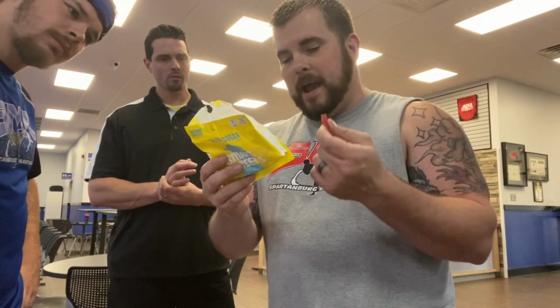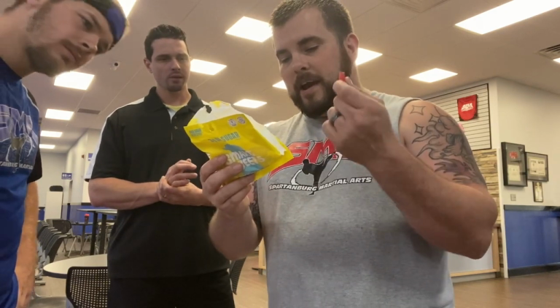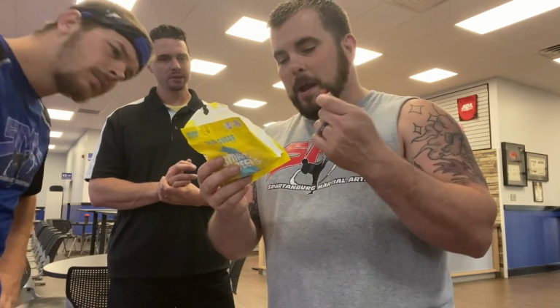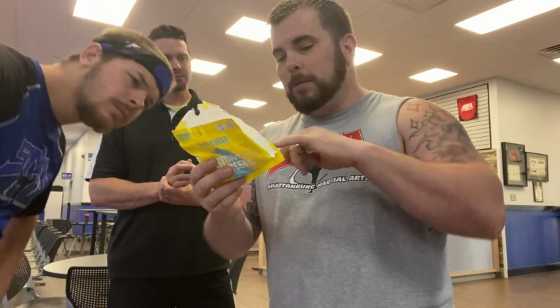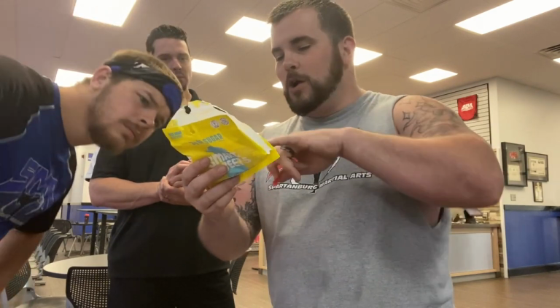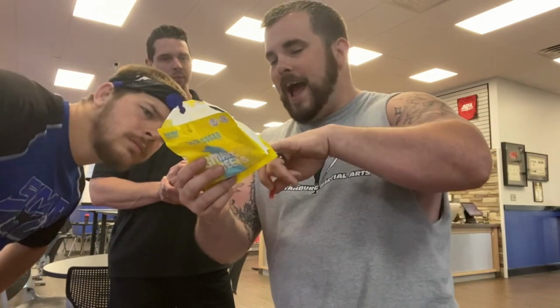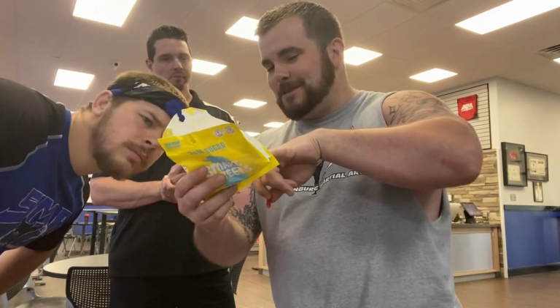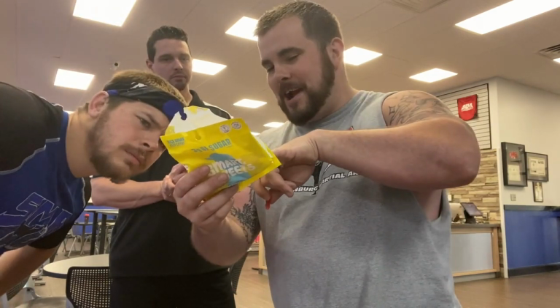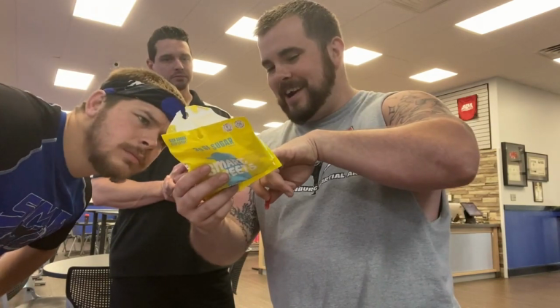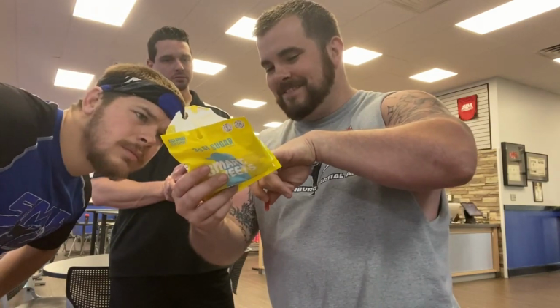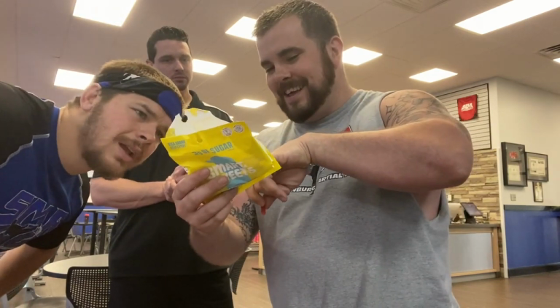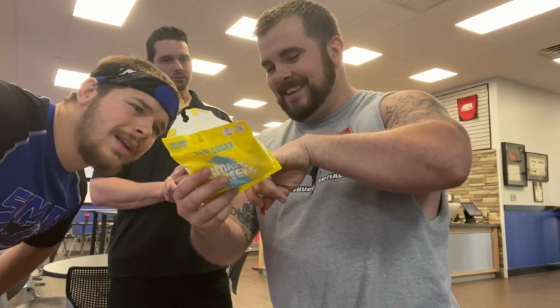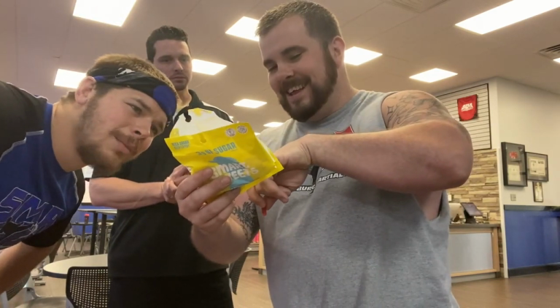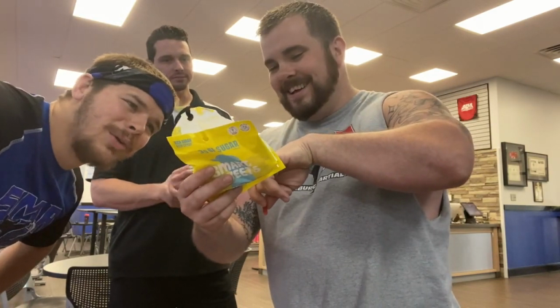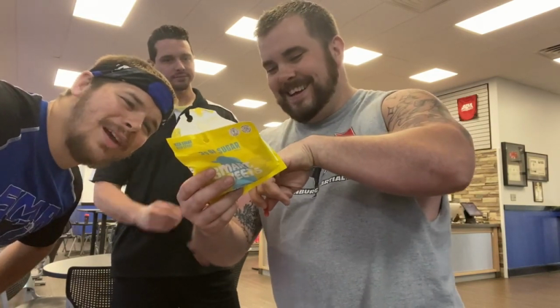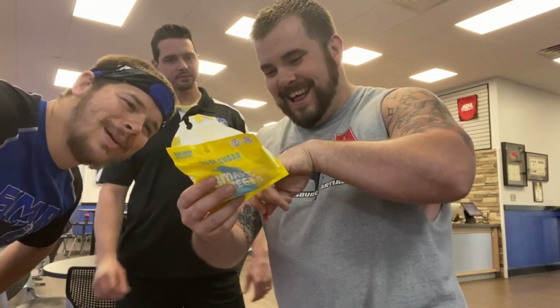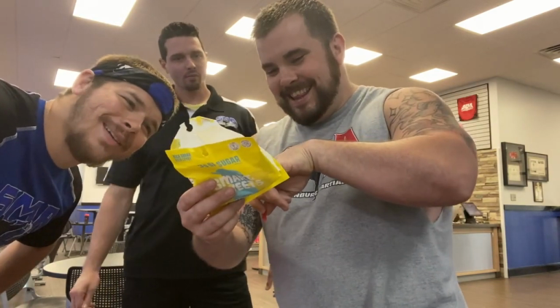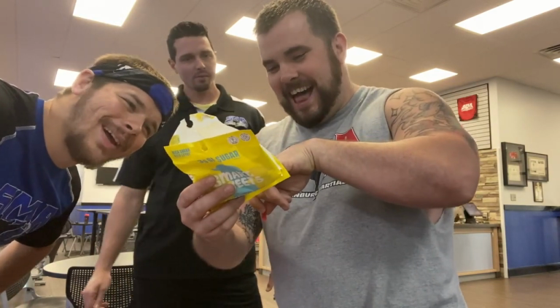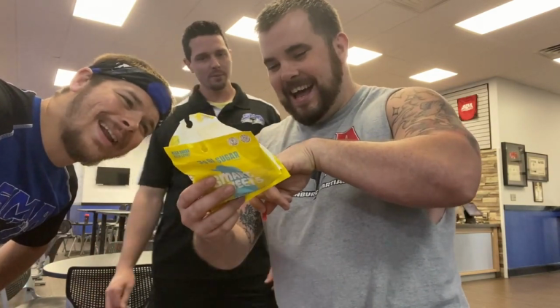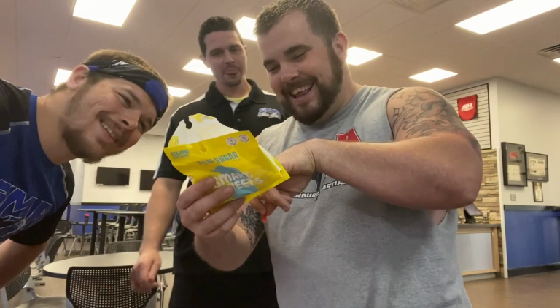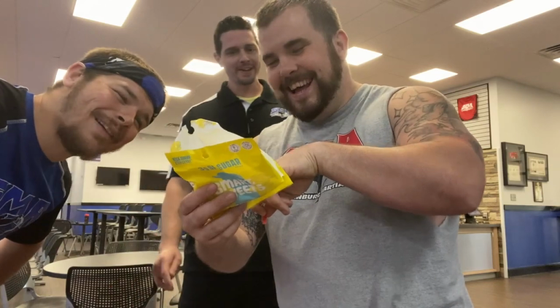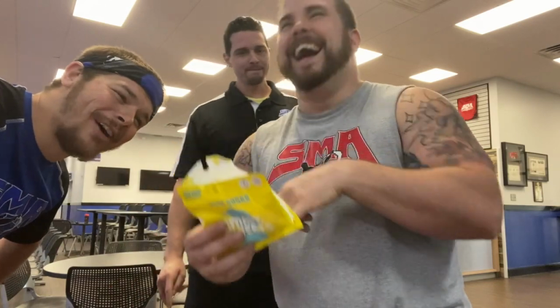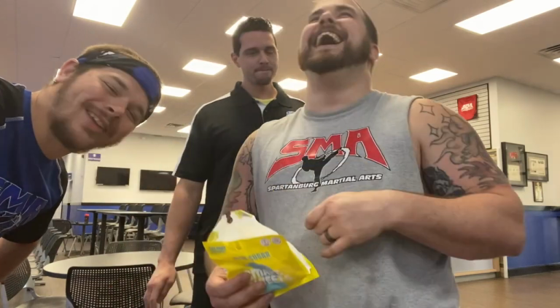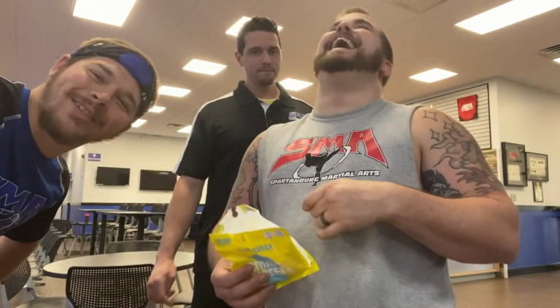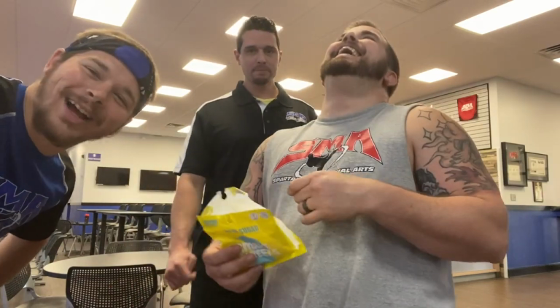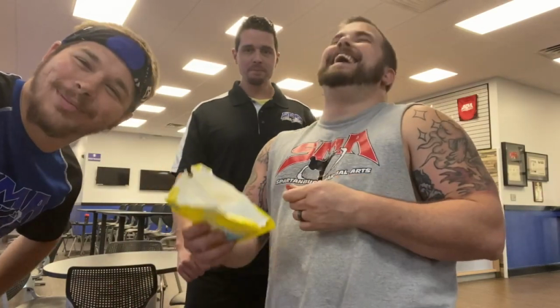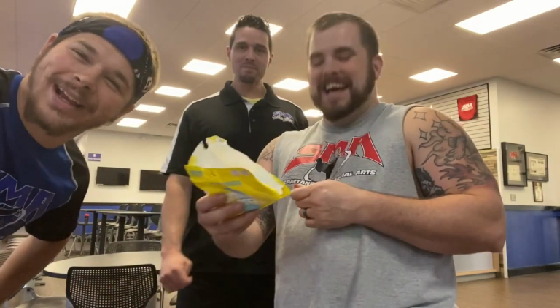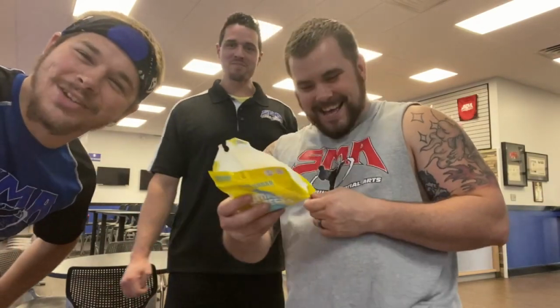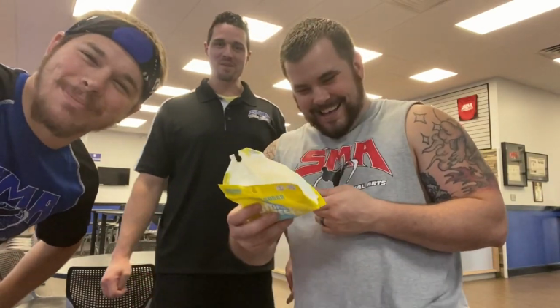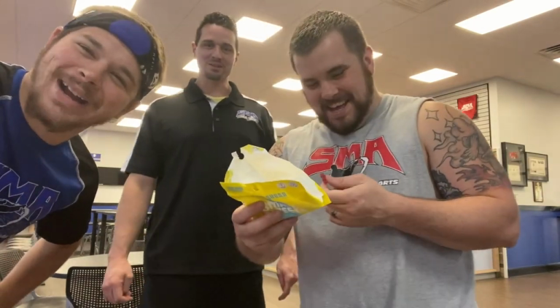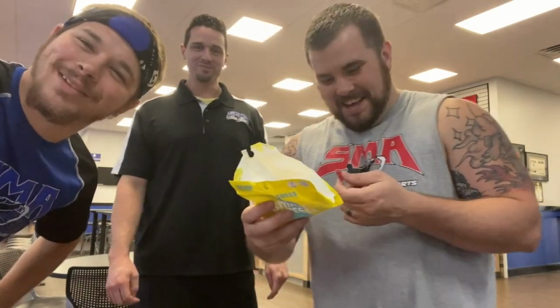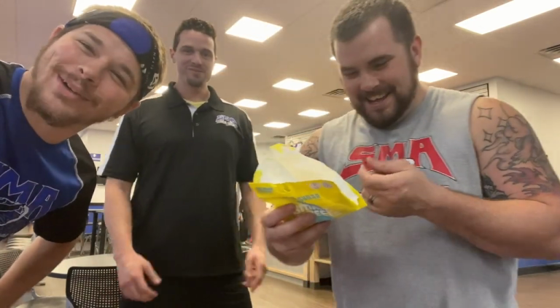Berry, blue raspberry - man, you know, blue raspberry. That's false advertisement. That gets you a minus three.